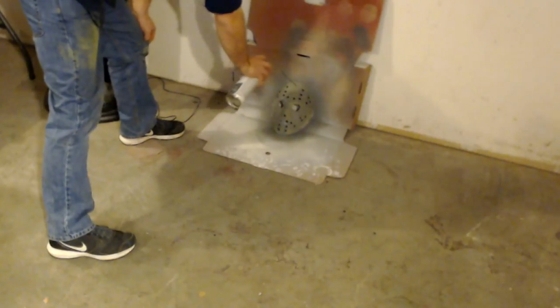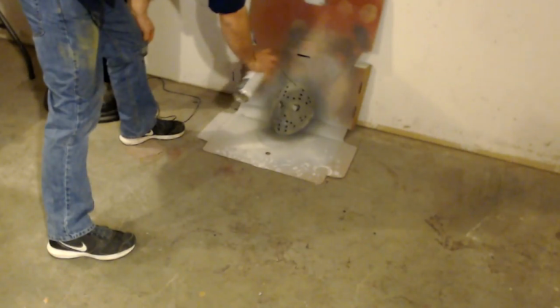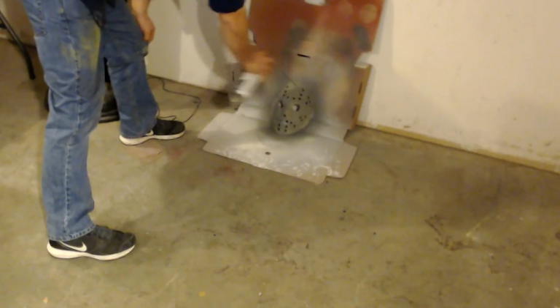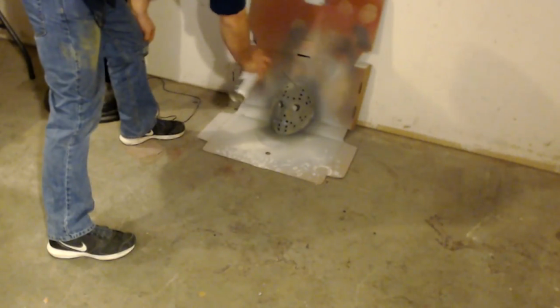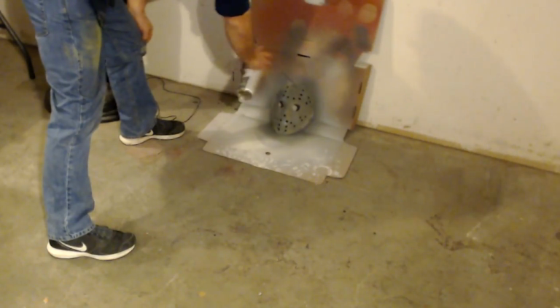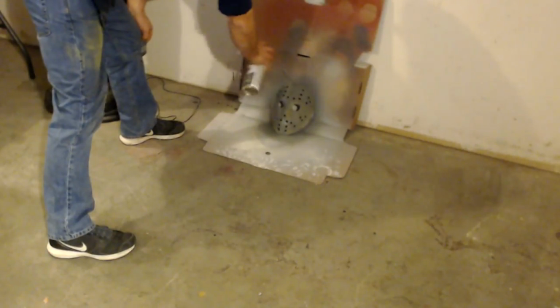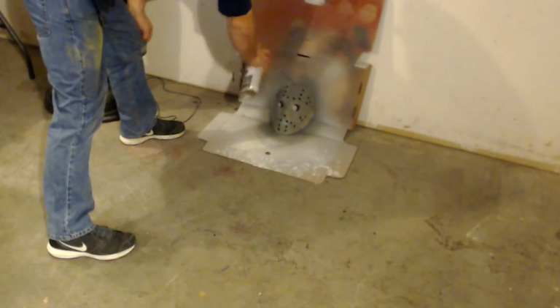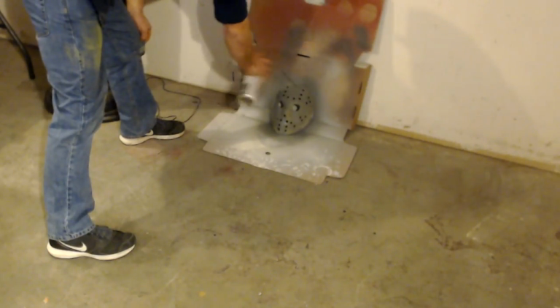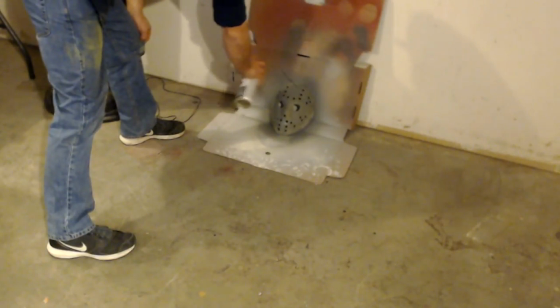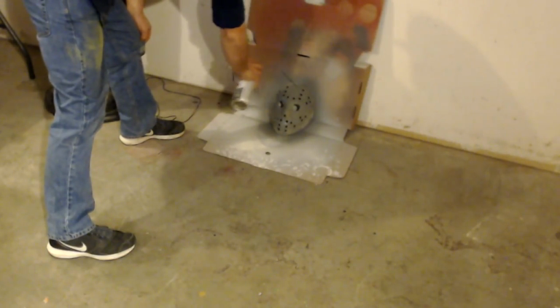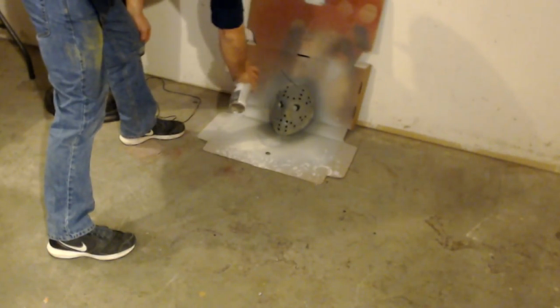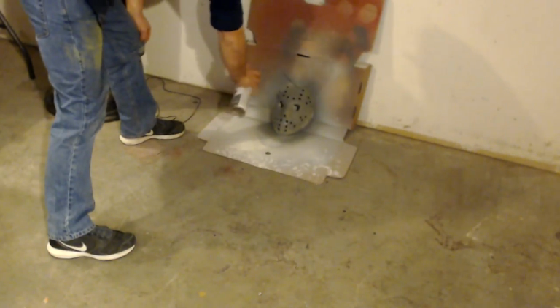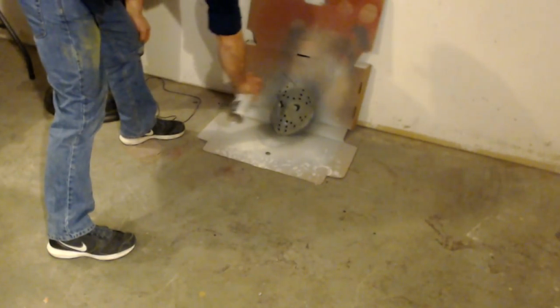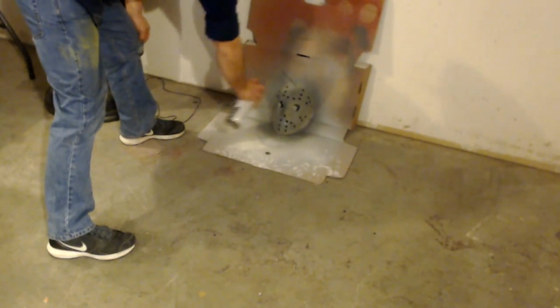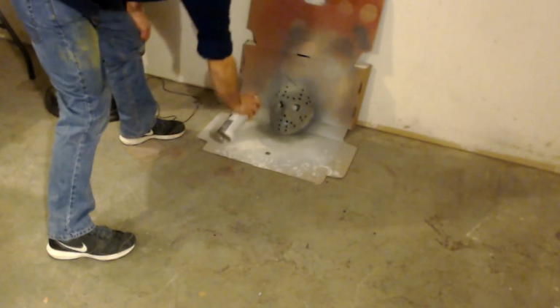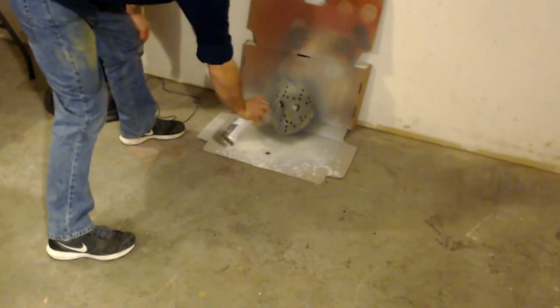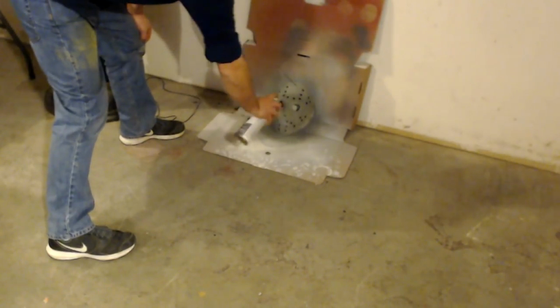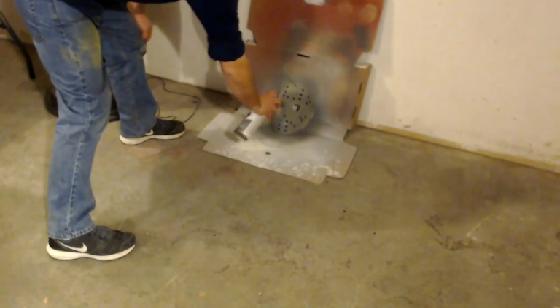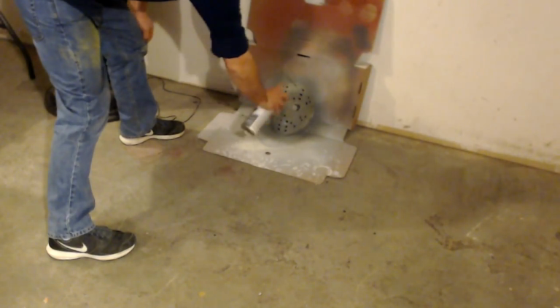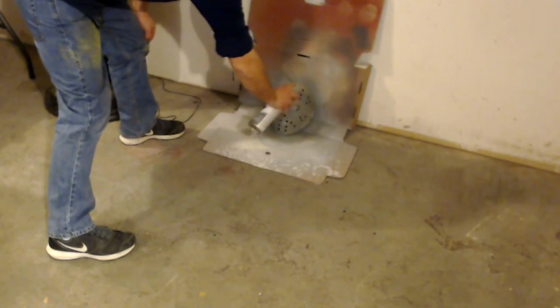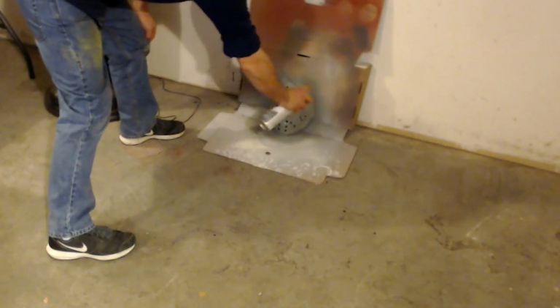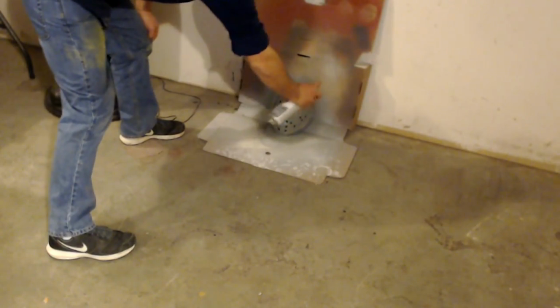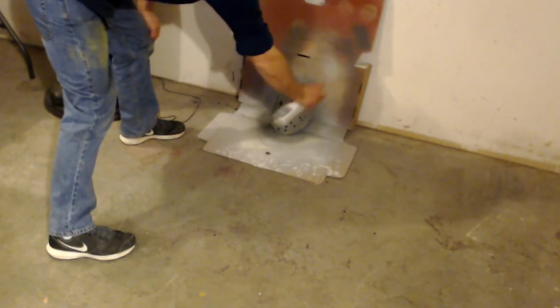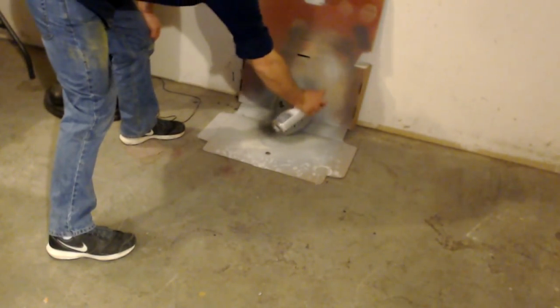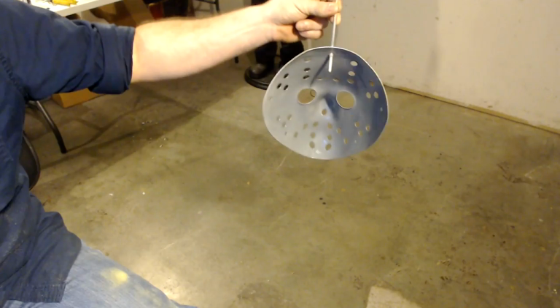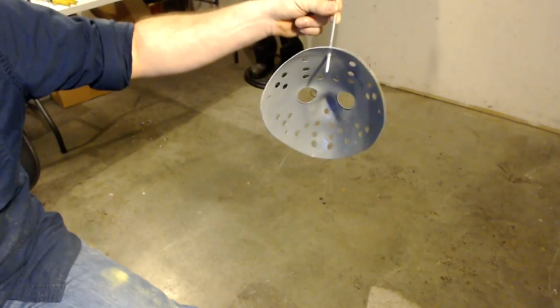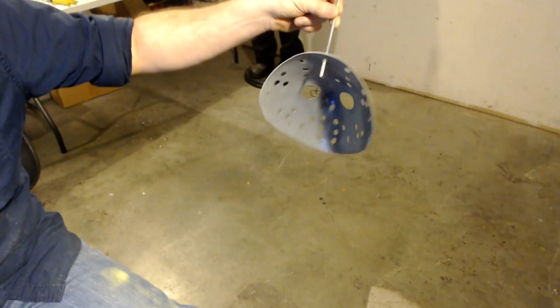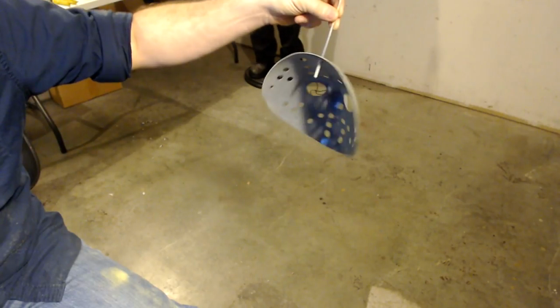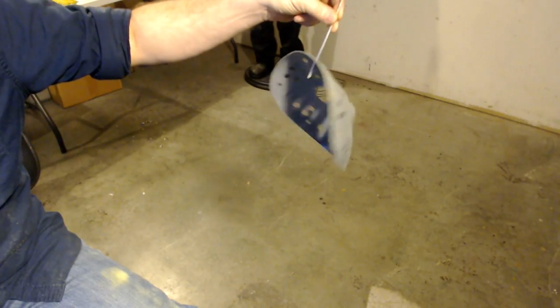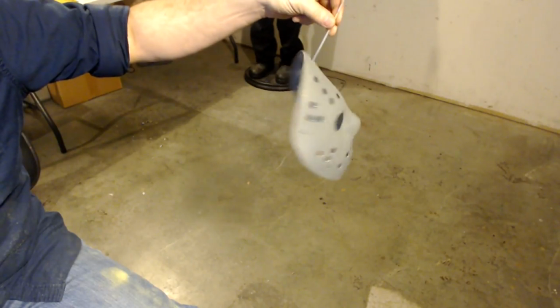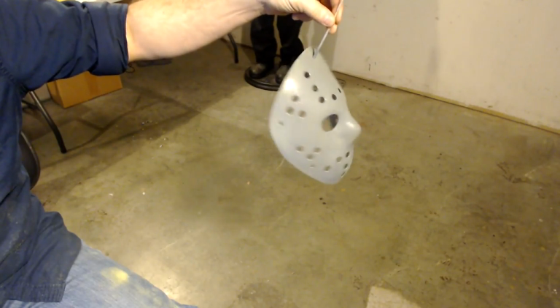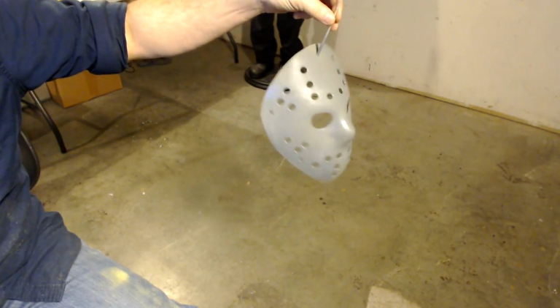Now we're going to prime the mask. We're going to prime the outside and the inside. It should look something like this.